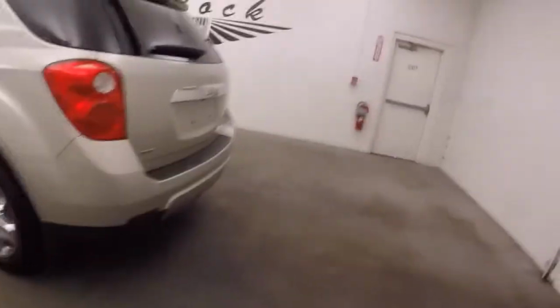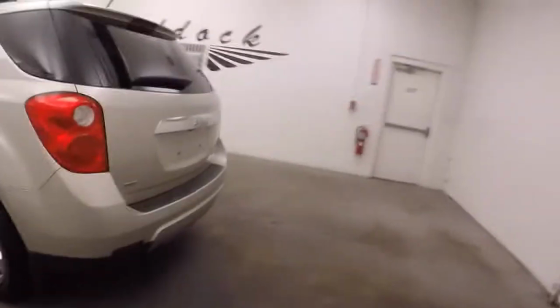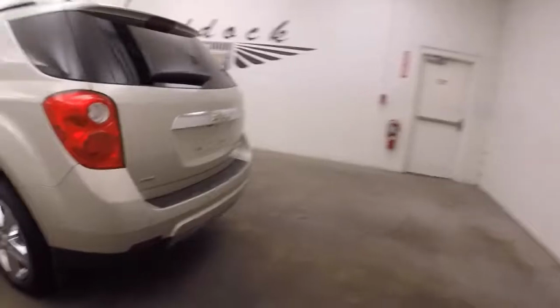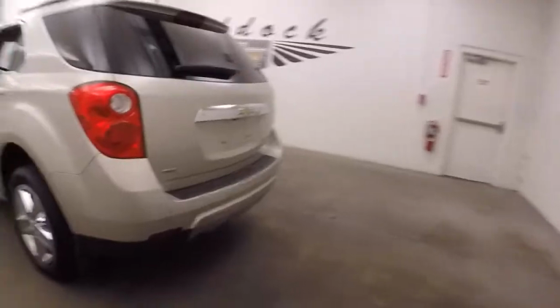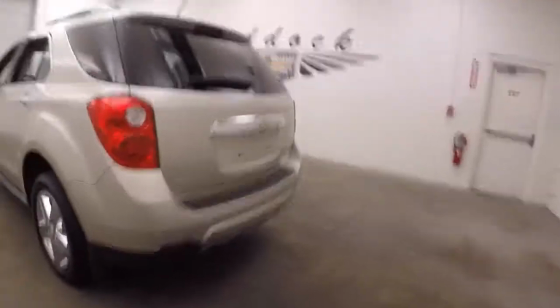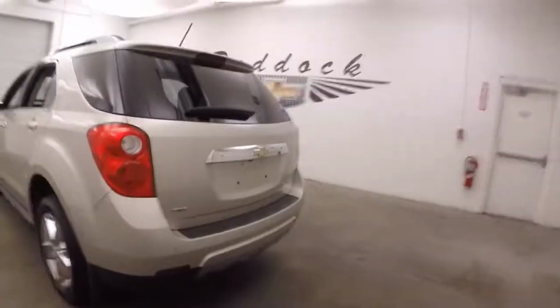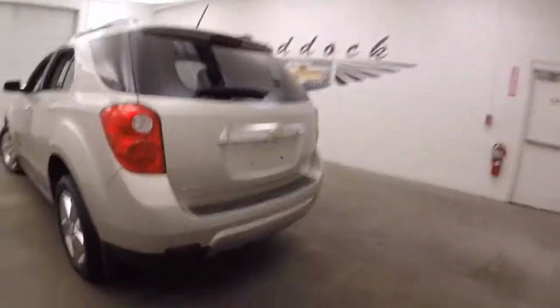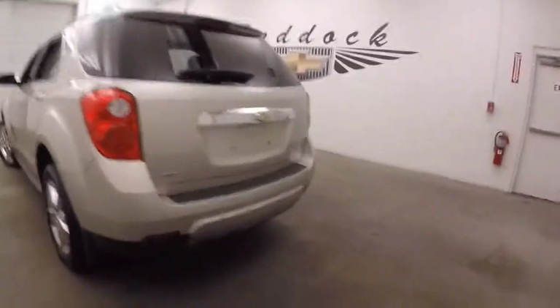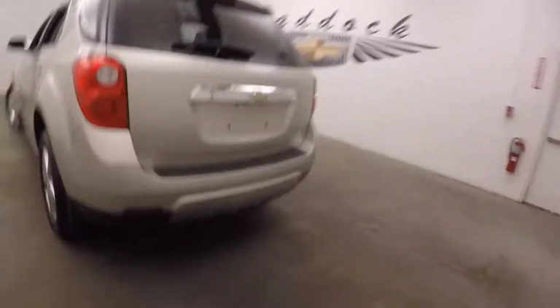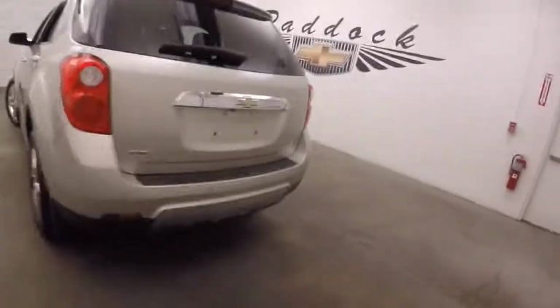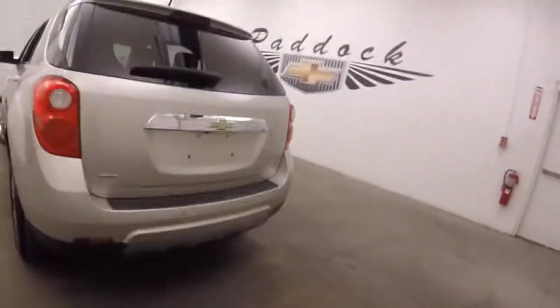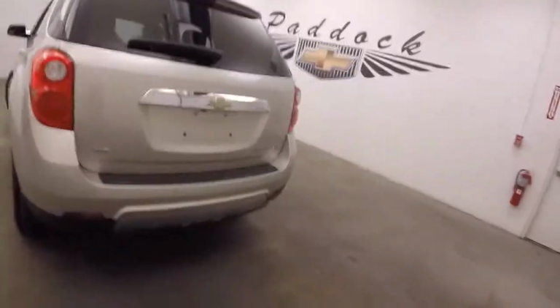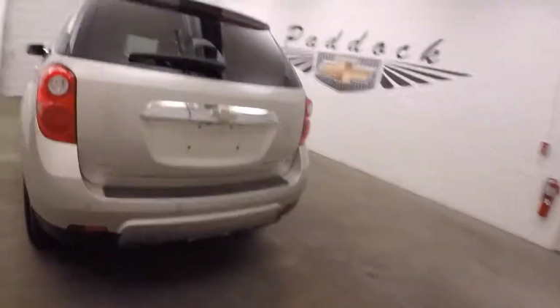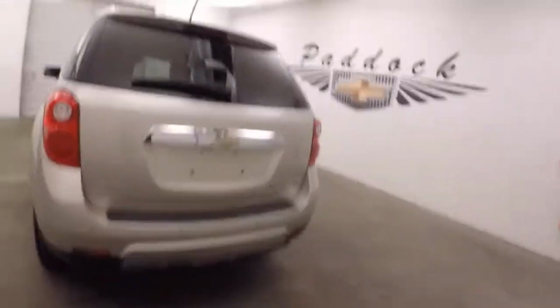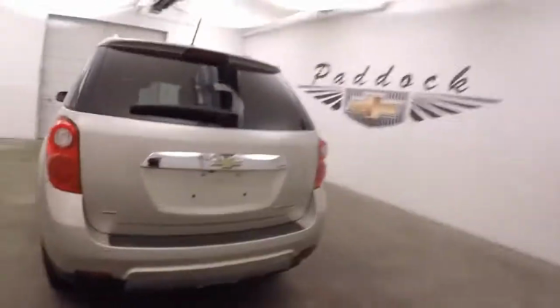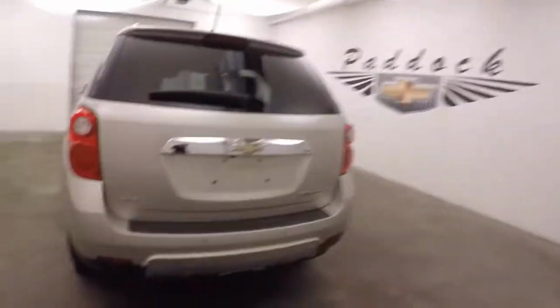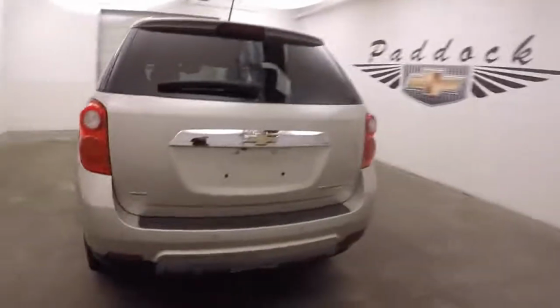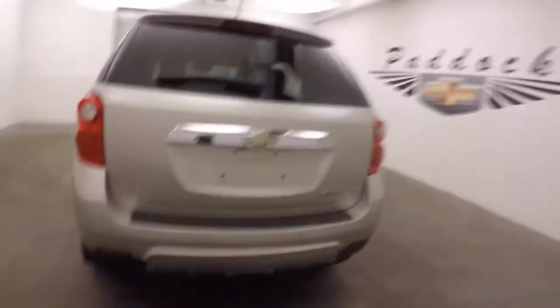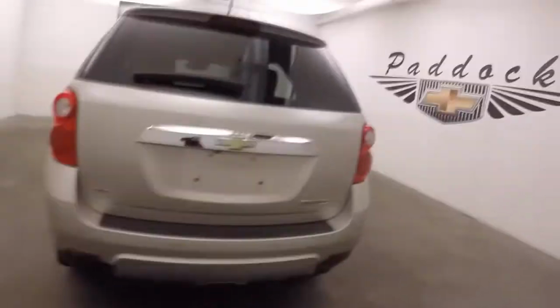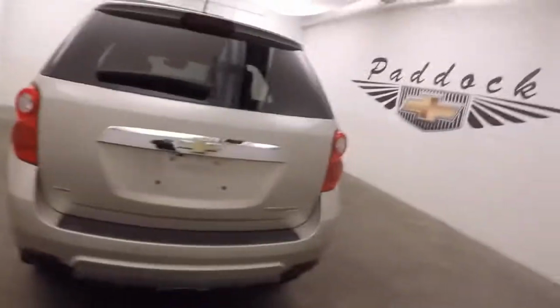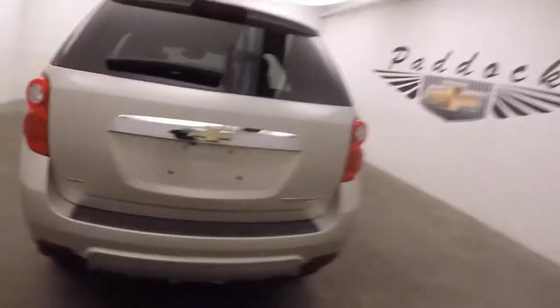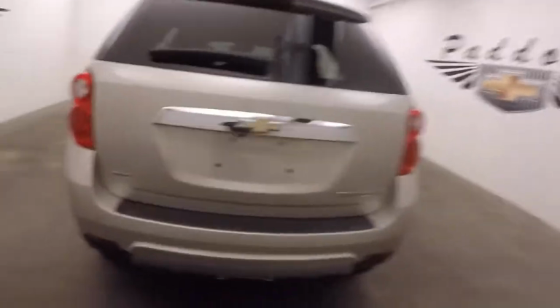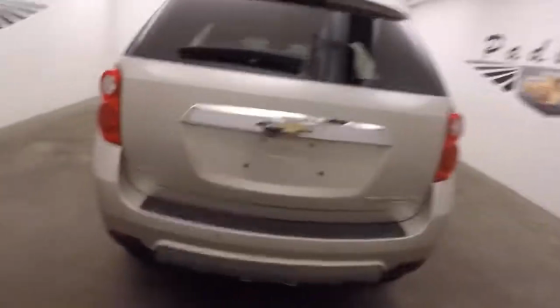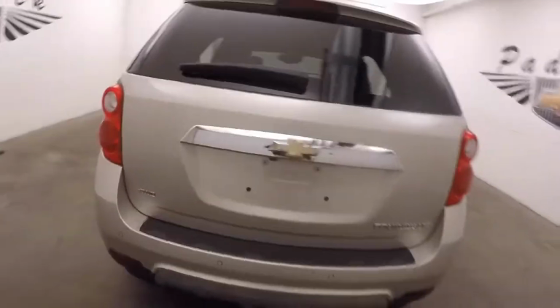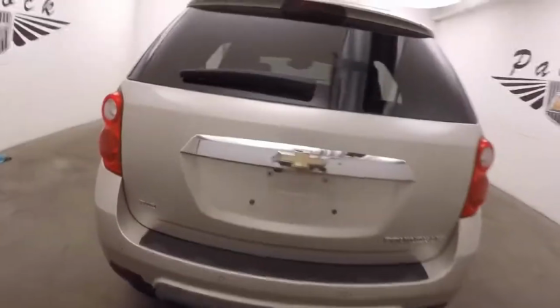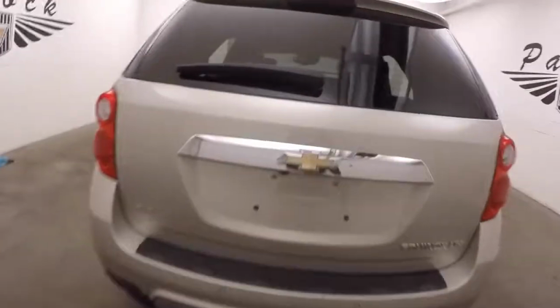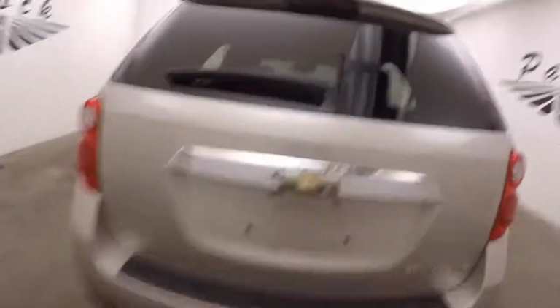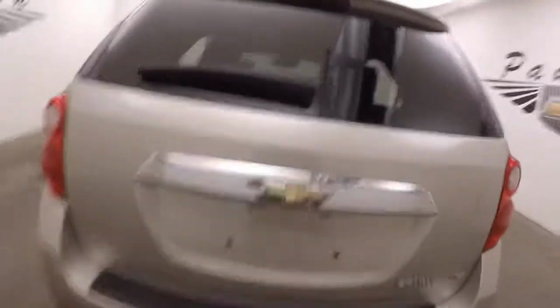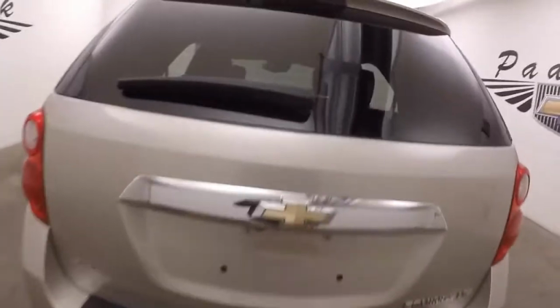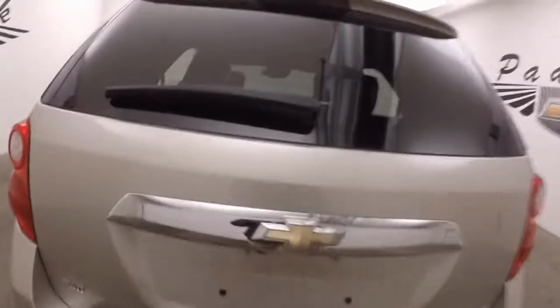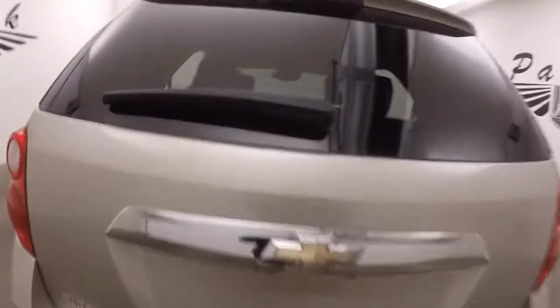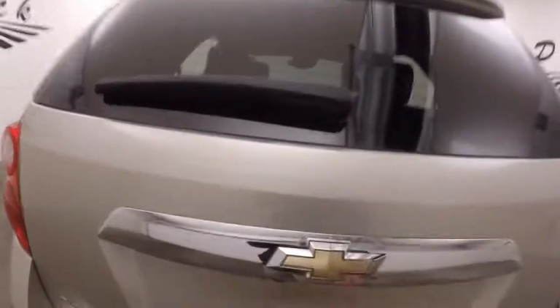It's all wheel drive, LTZ, fully loaded, automatic power lift hatch.